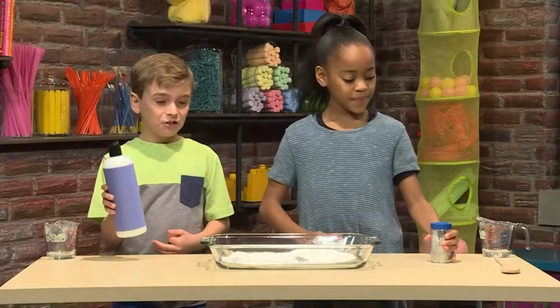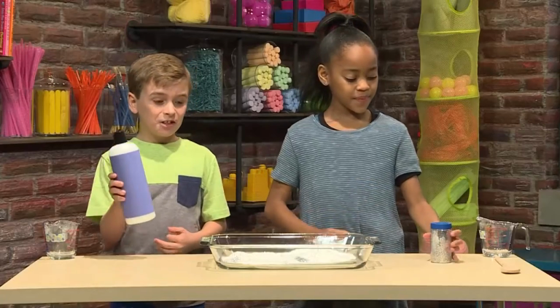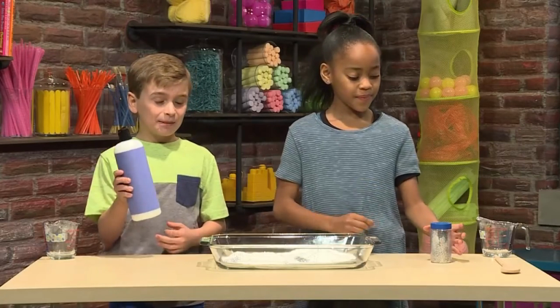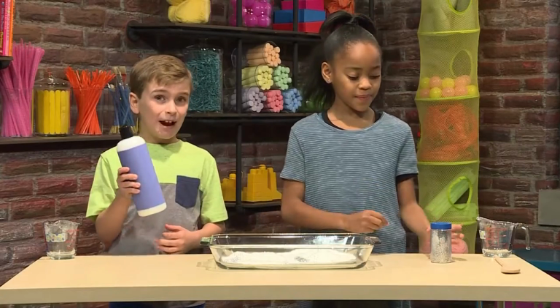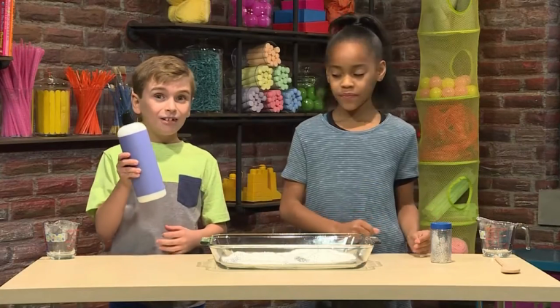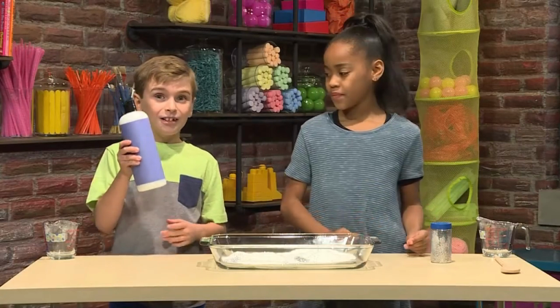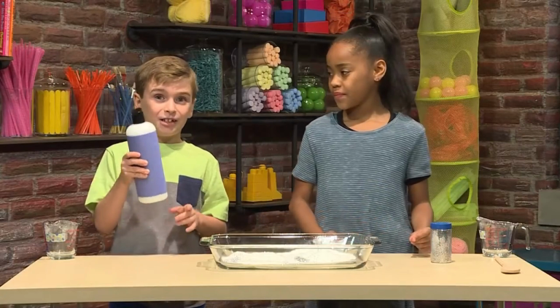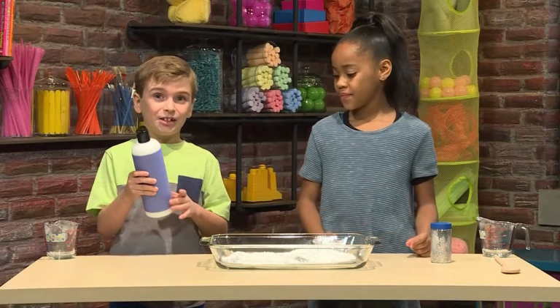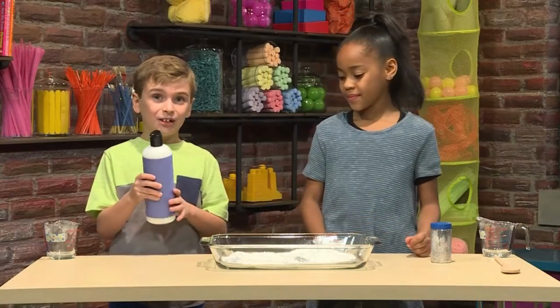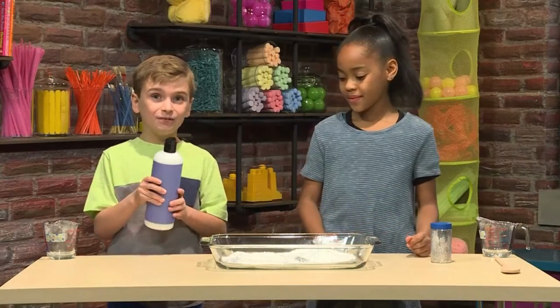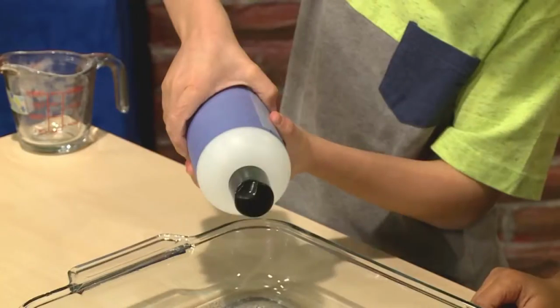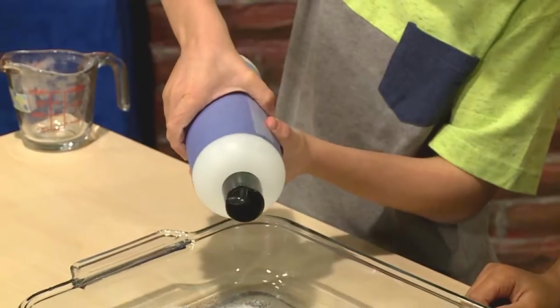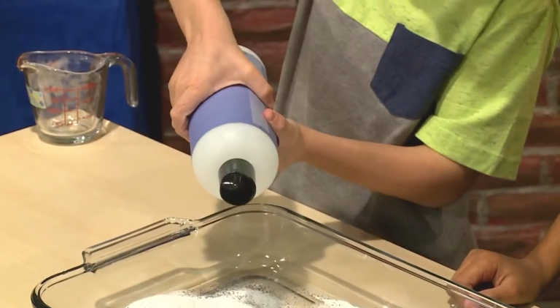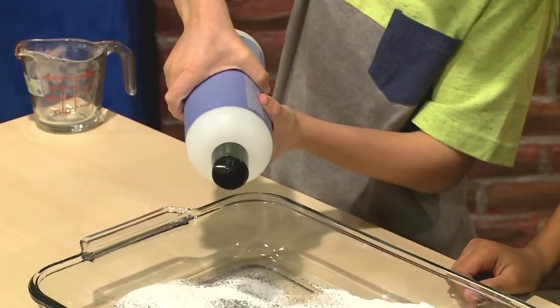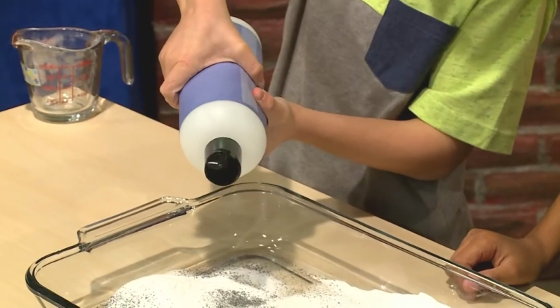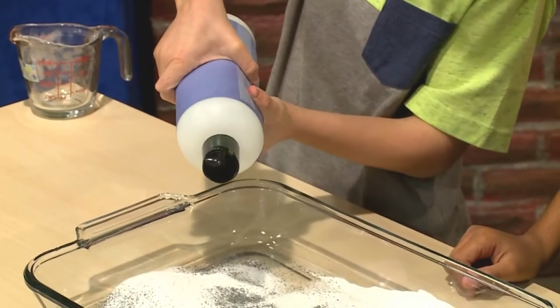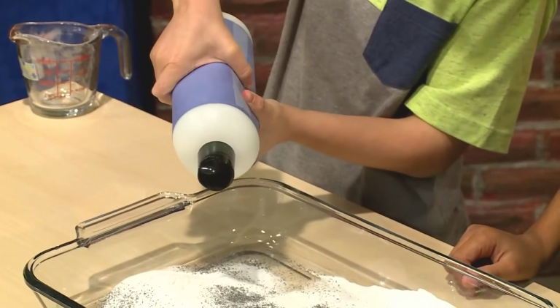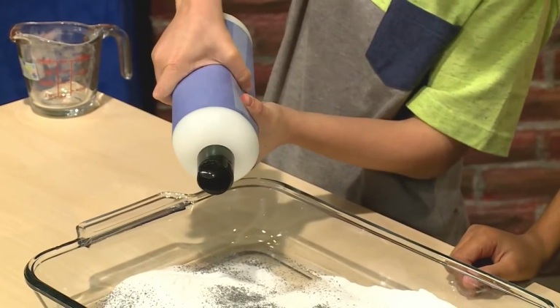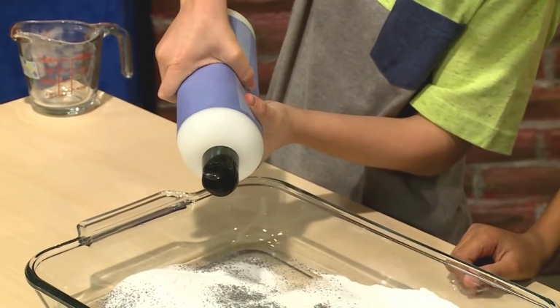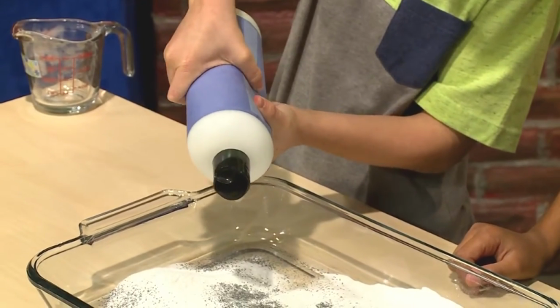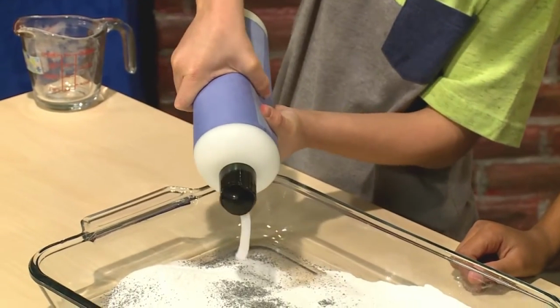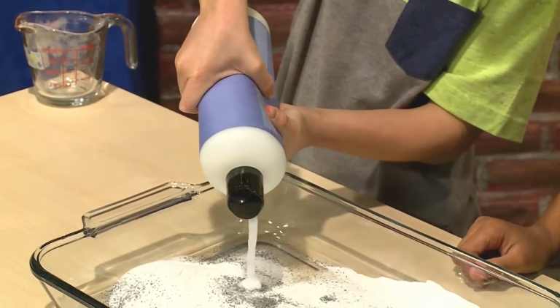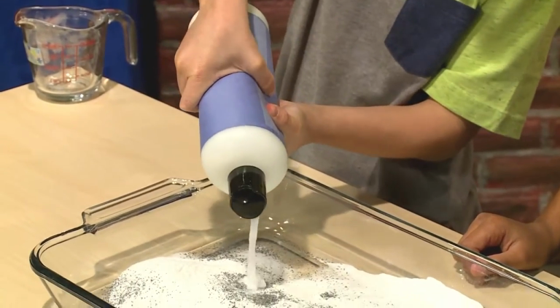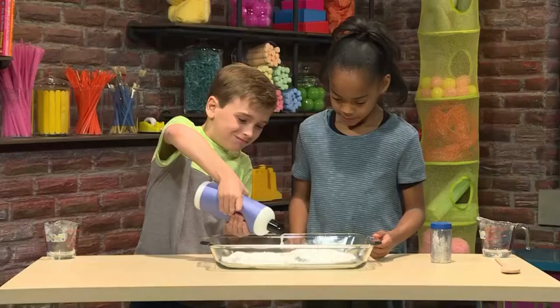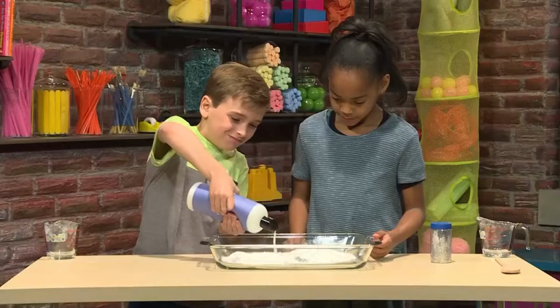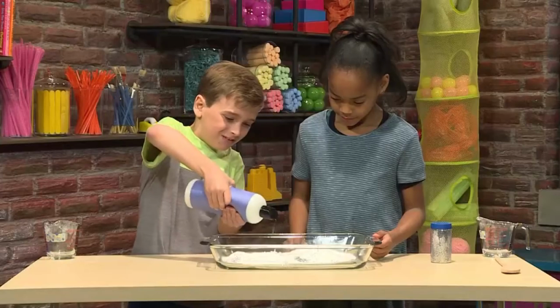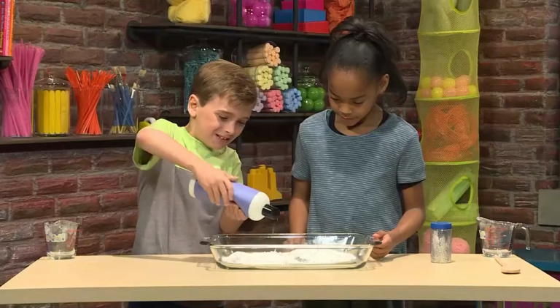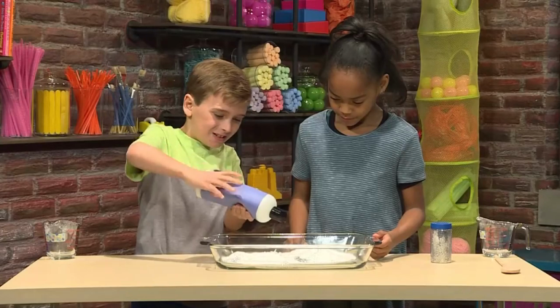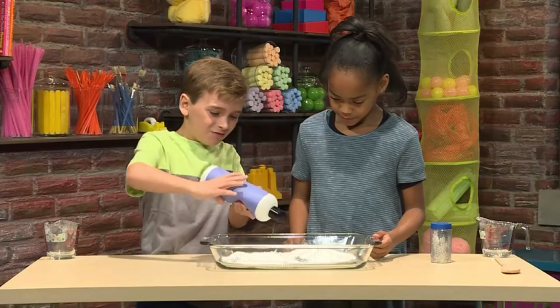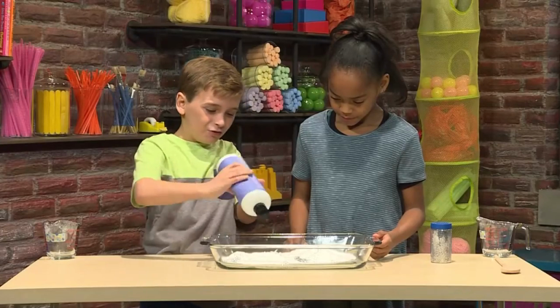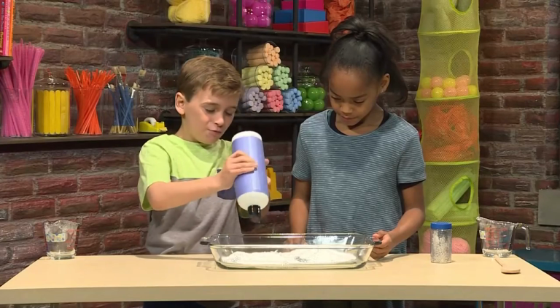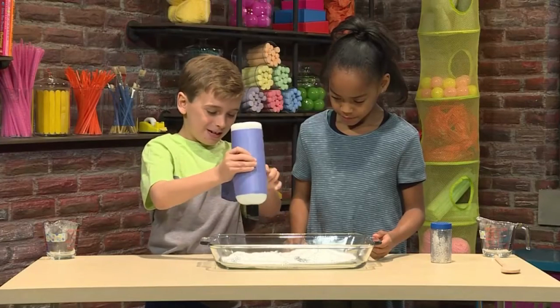You'll need some hair conditioner. You're going to want to squirt it in. It's so goopy.